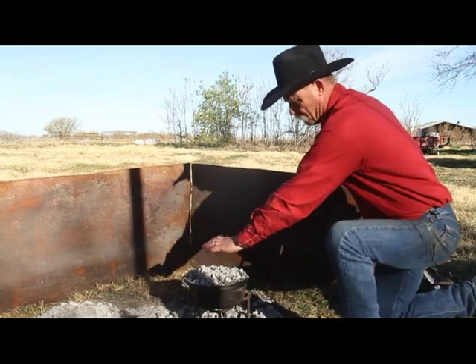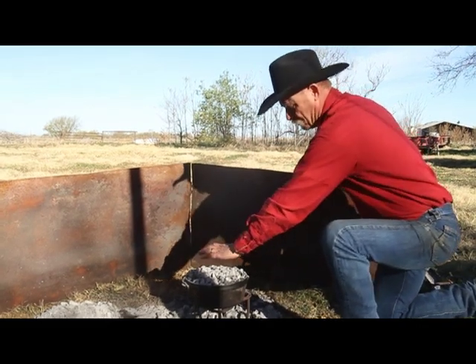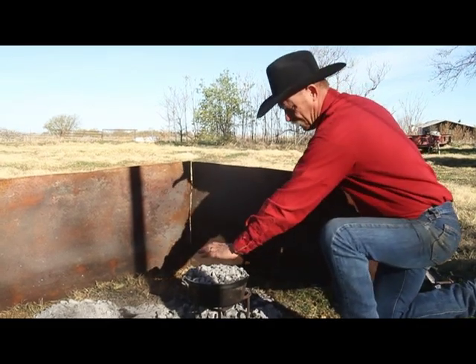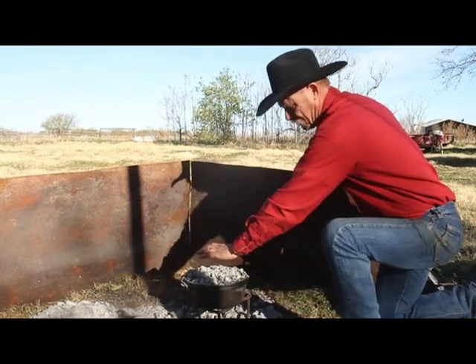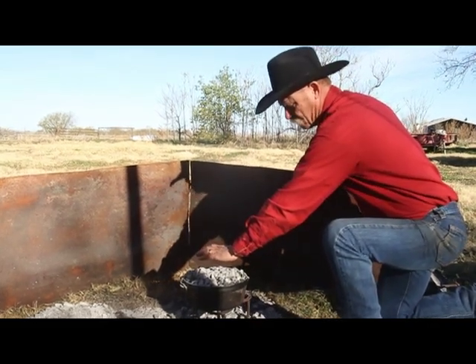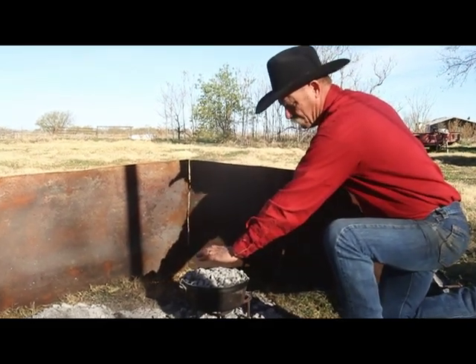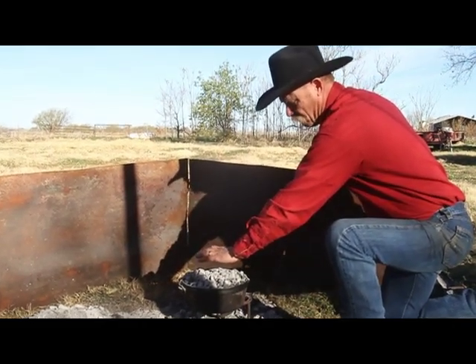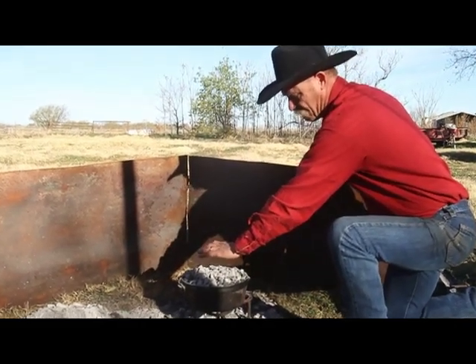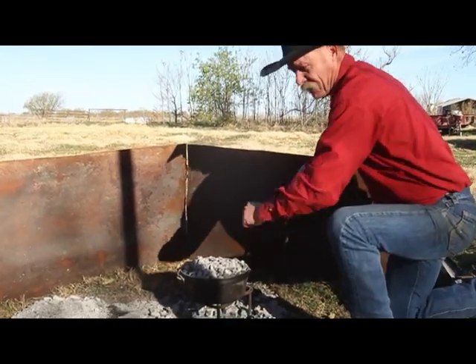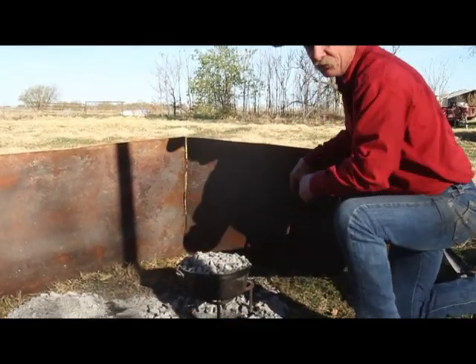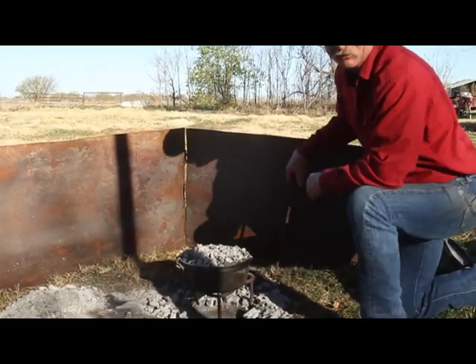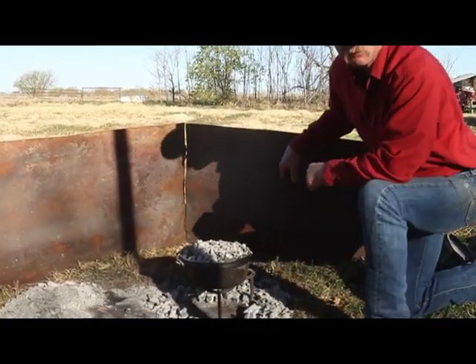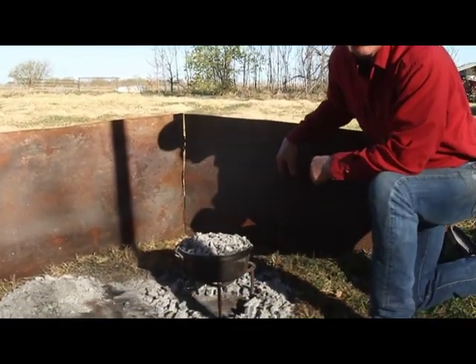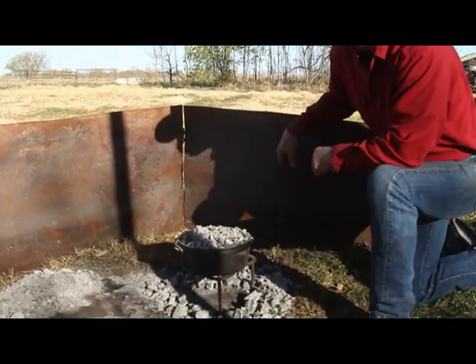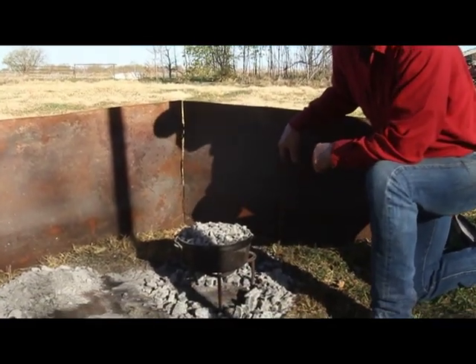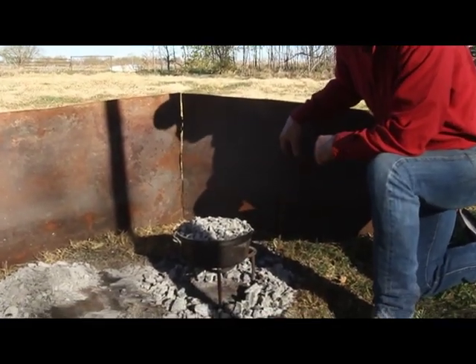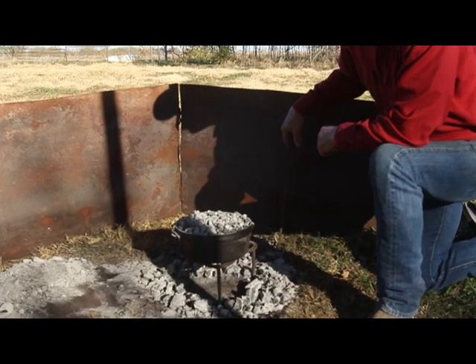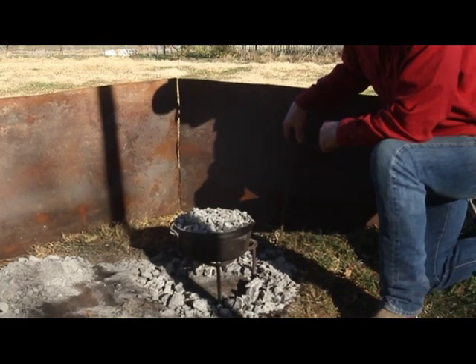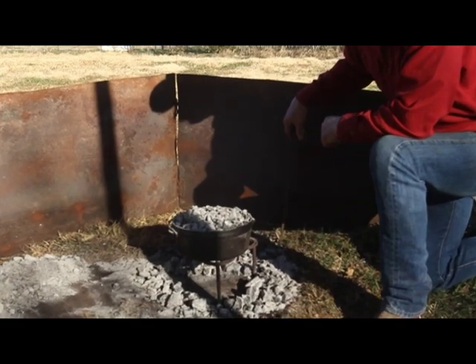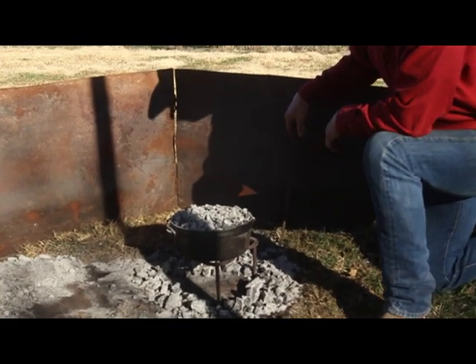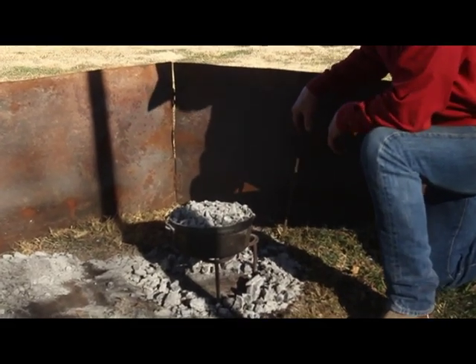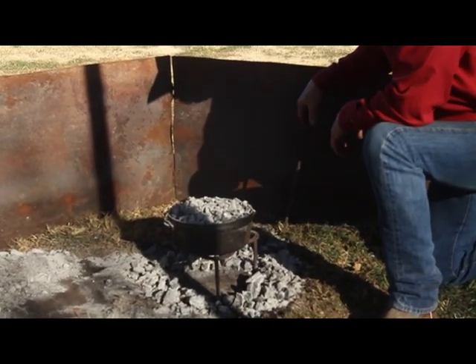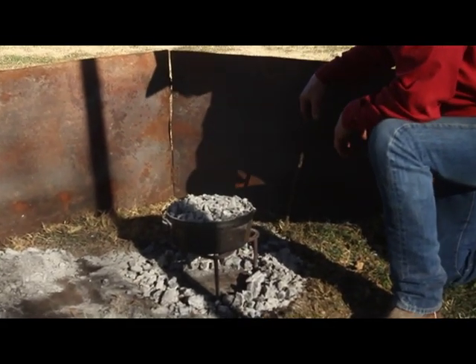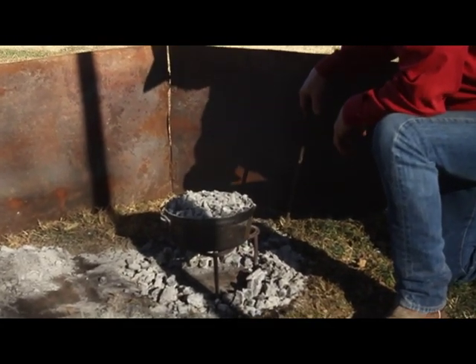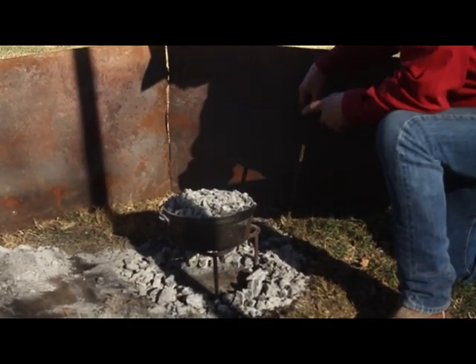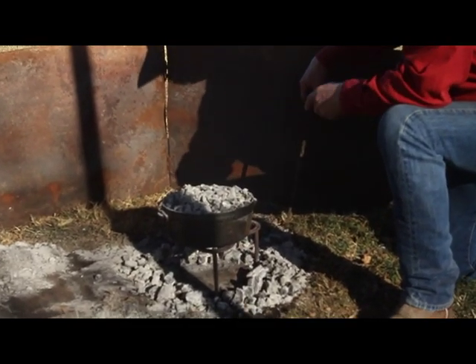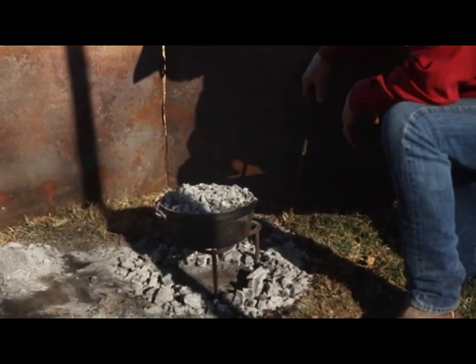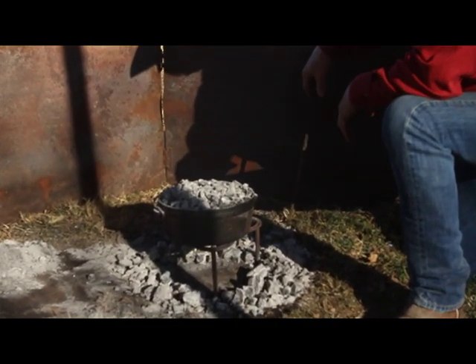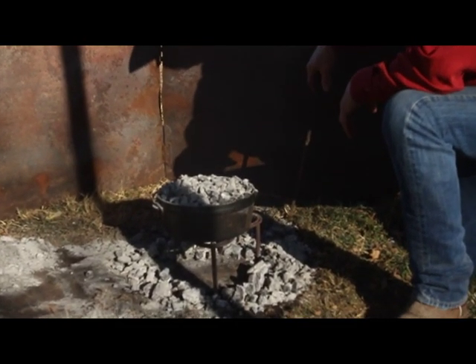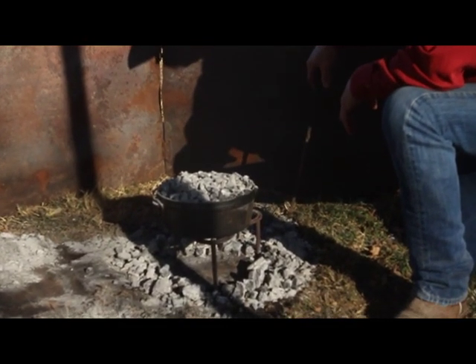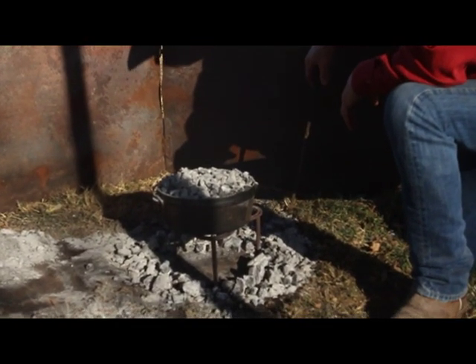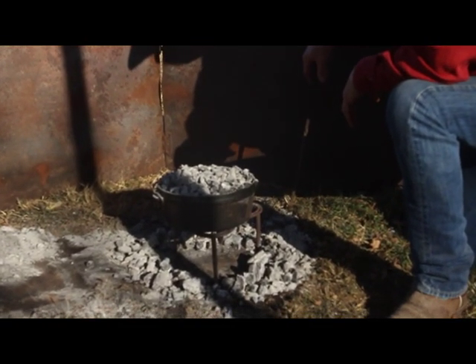Usually if you can put your hand that close to it and hold it for five seconds, you're under 350 degrees. So I guarantee you this is hot enough.